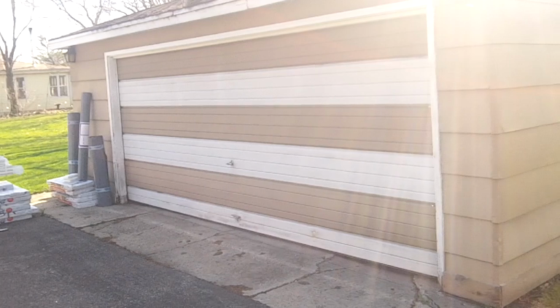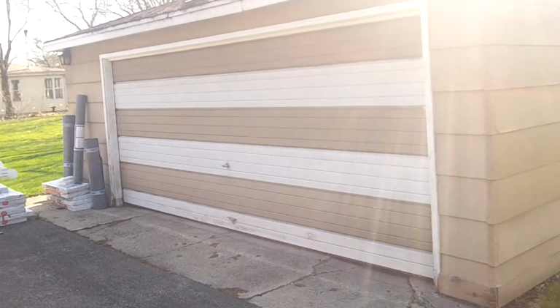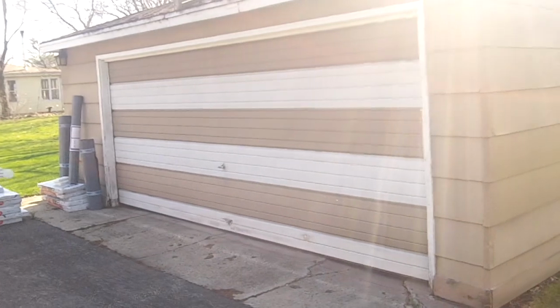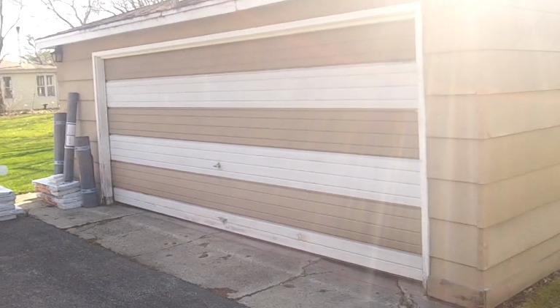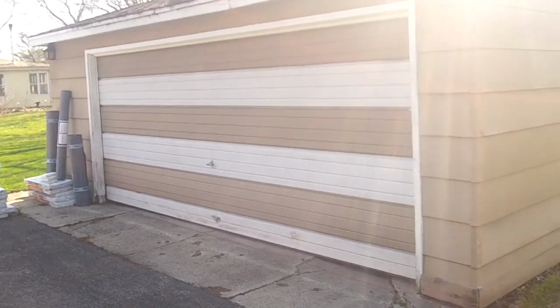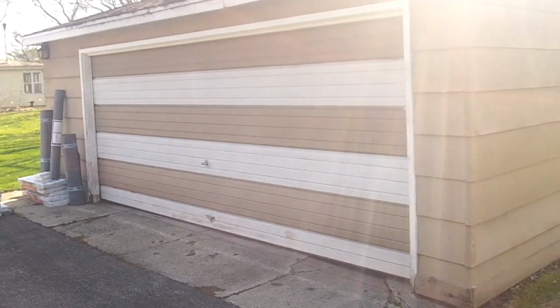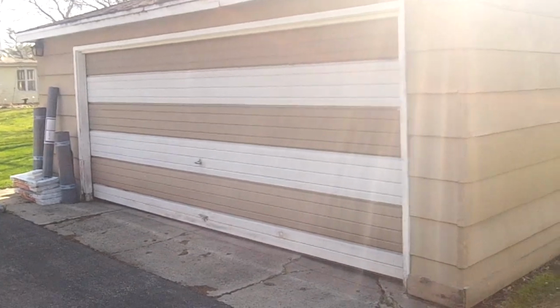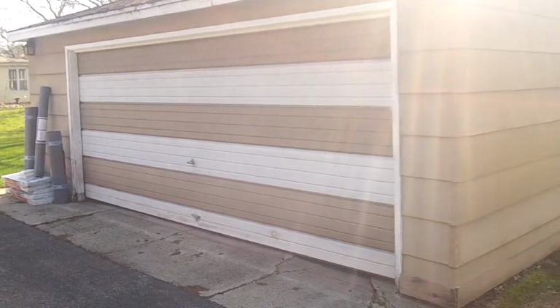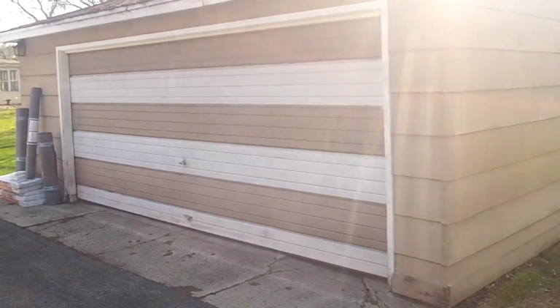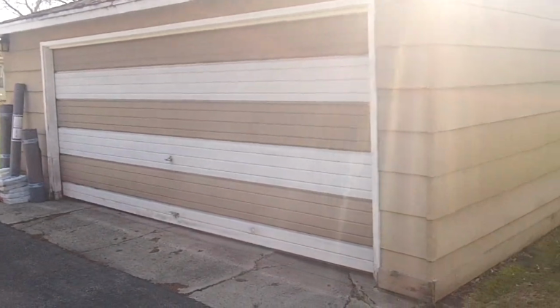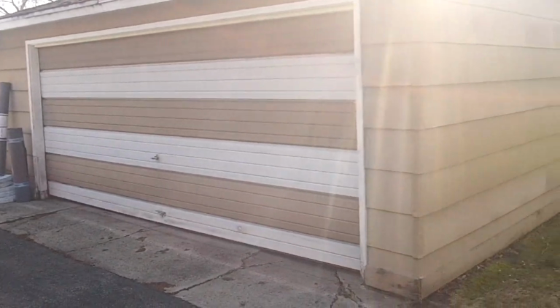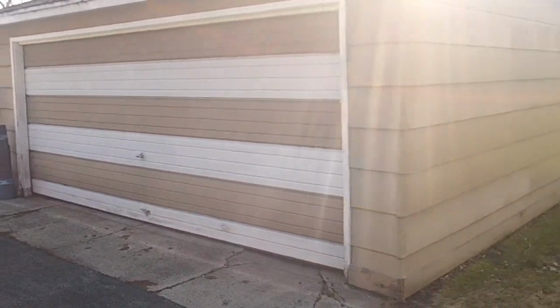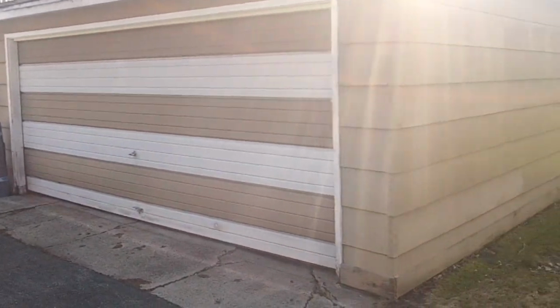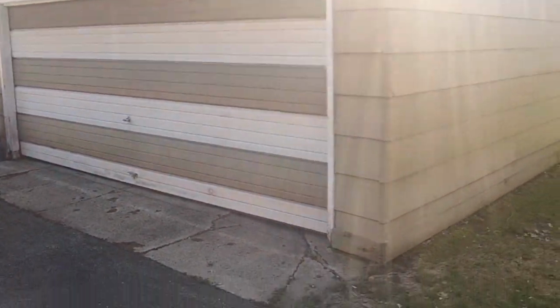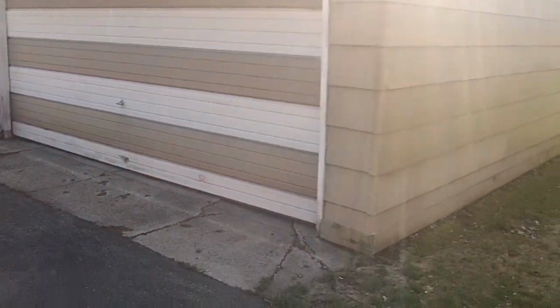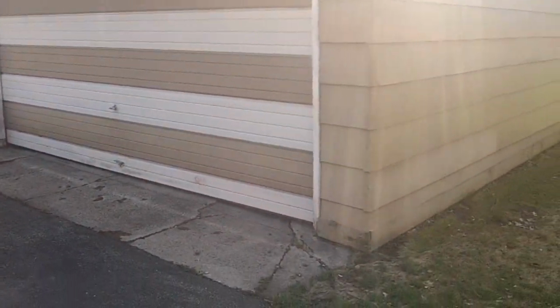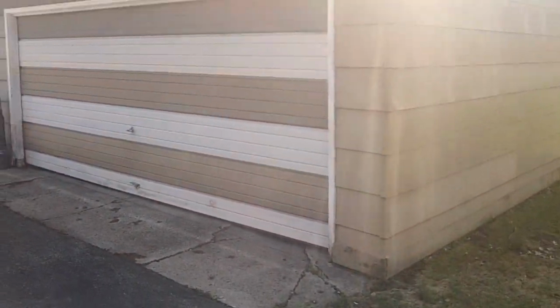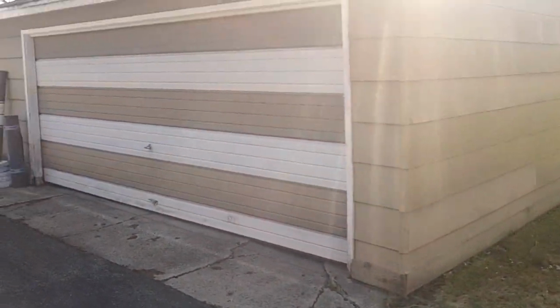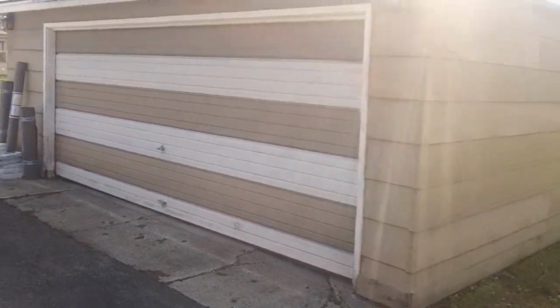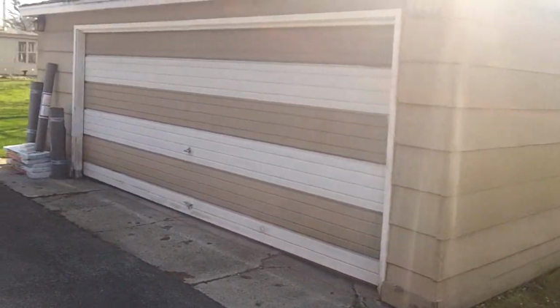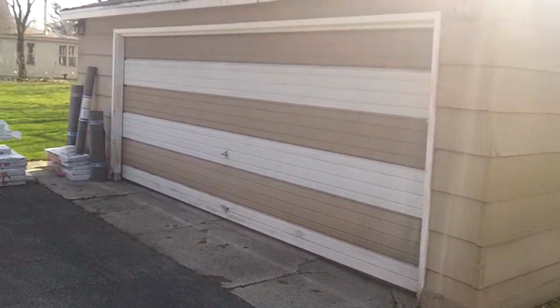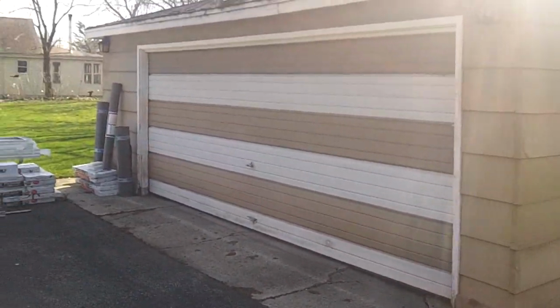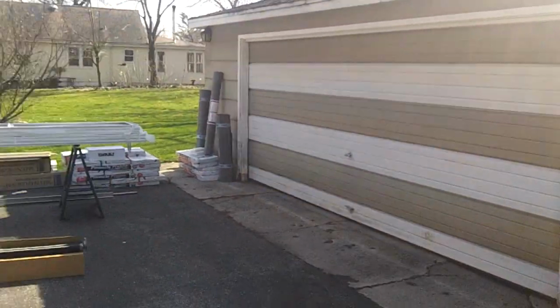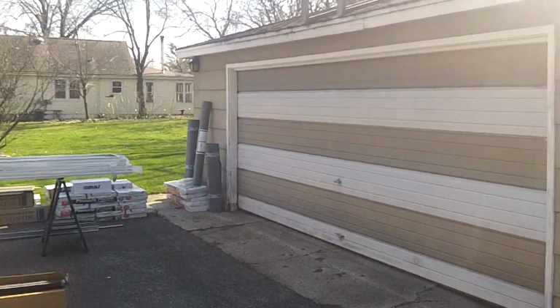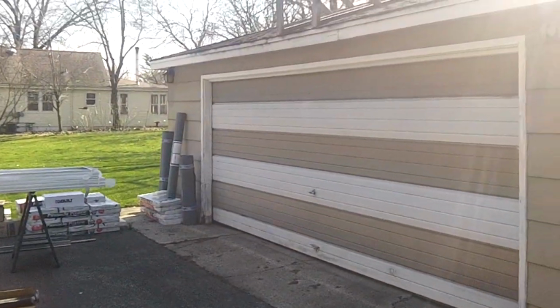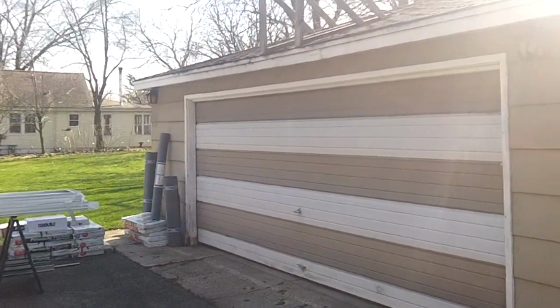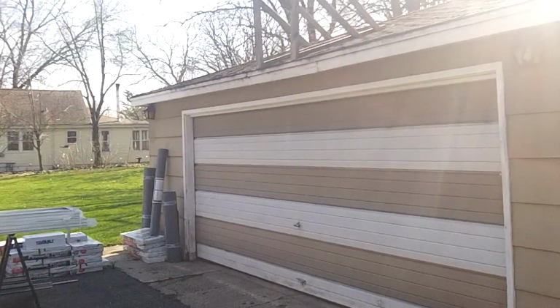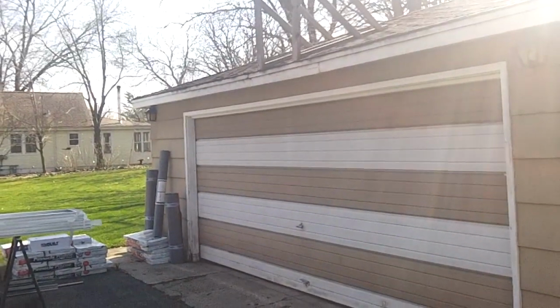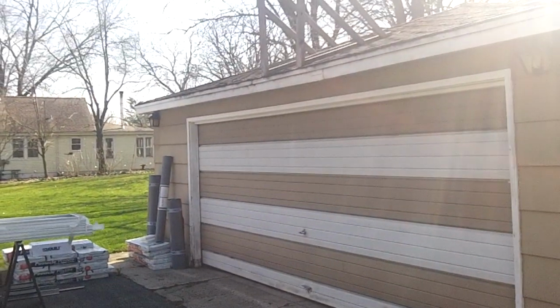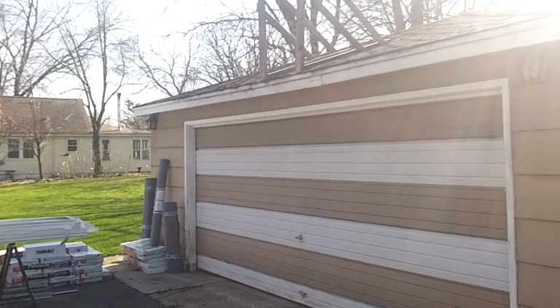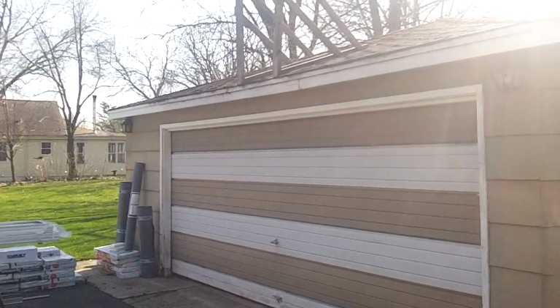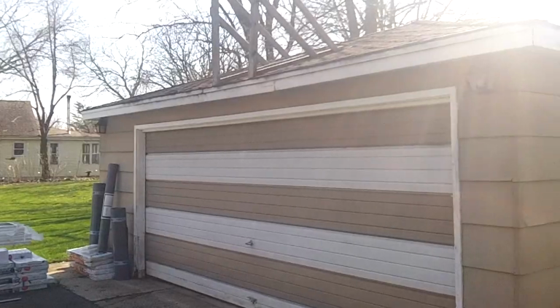Hey, how you doing? Garage Door Mike. Beautiful day out here today in April.